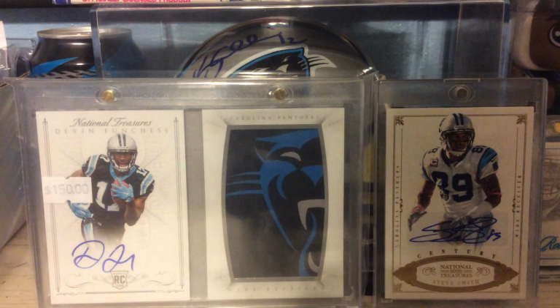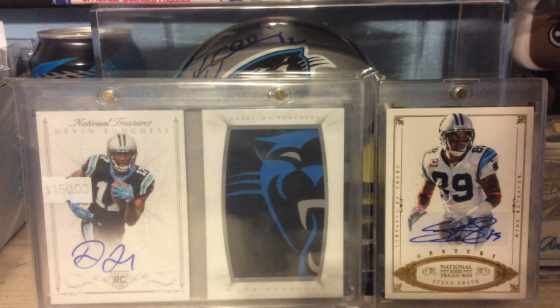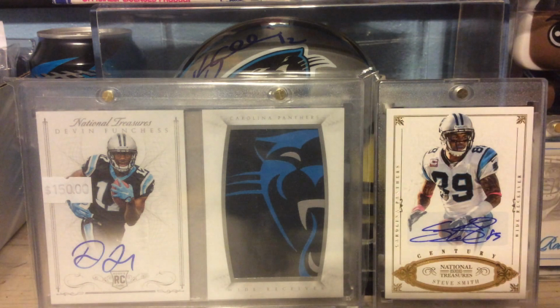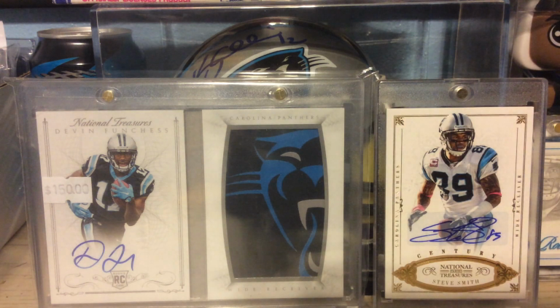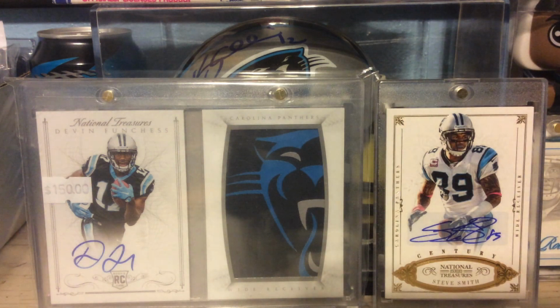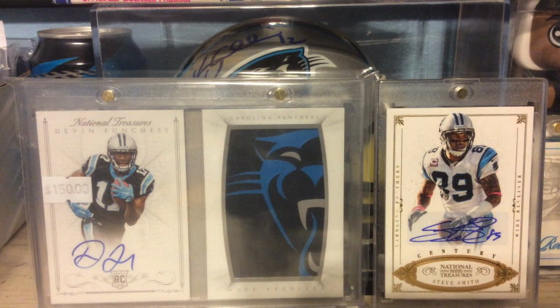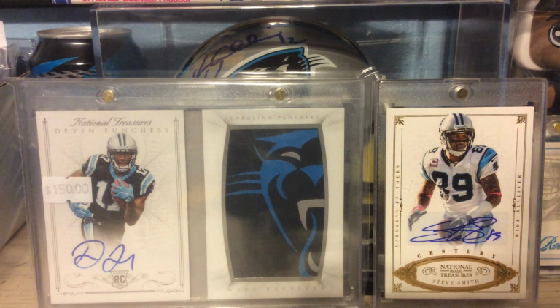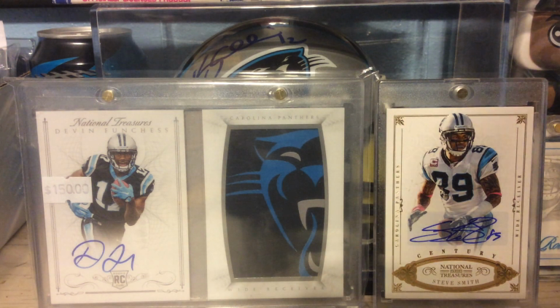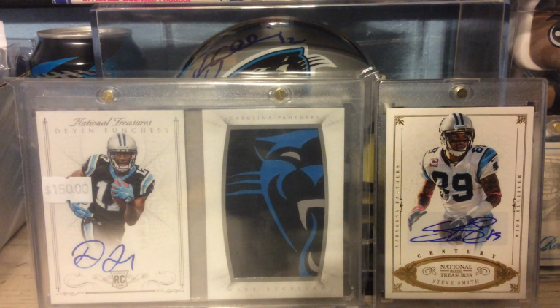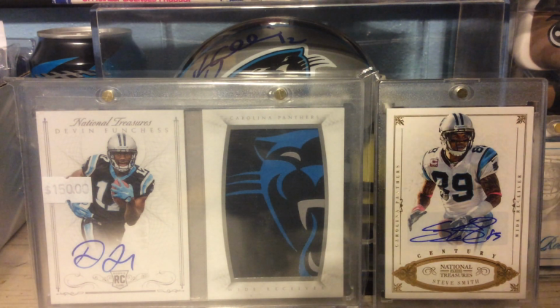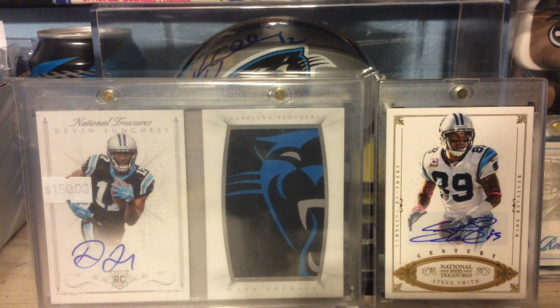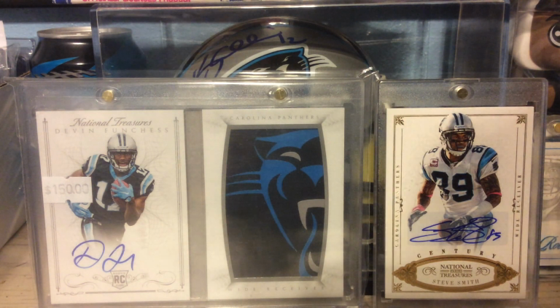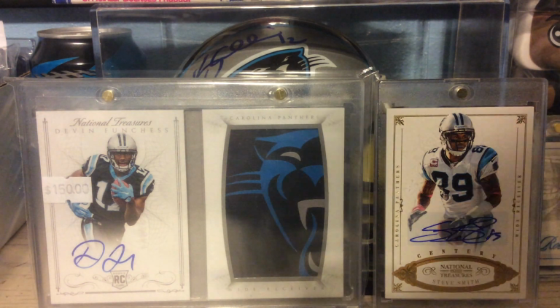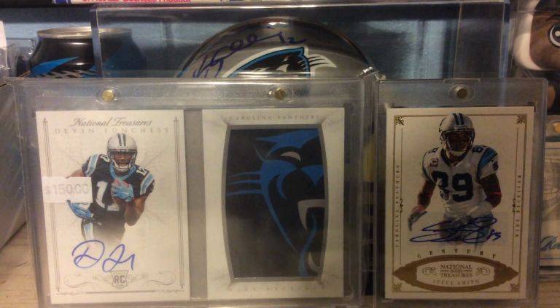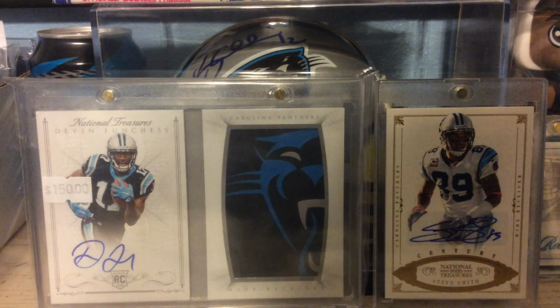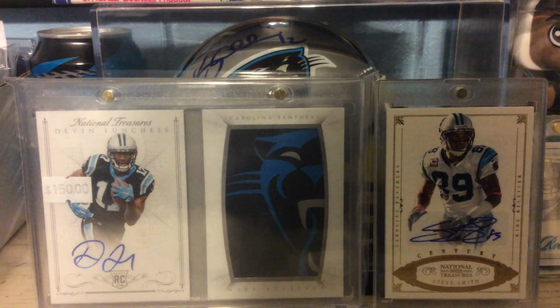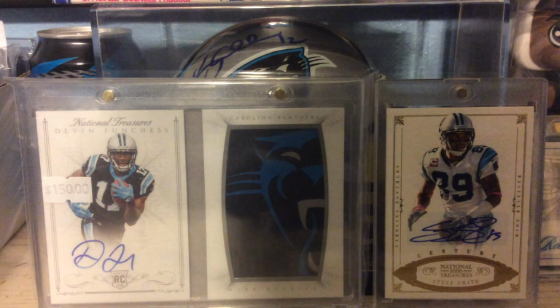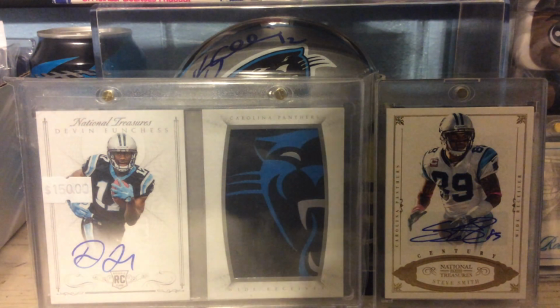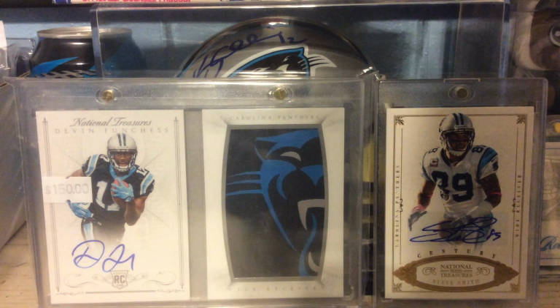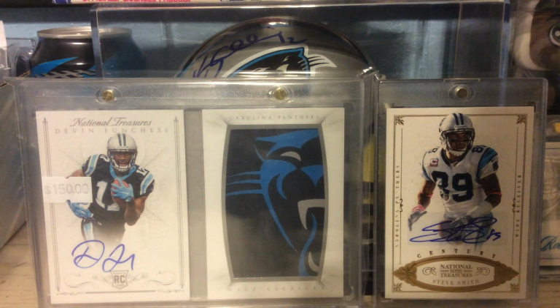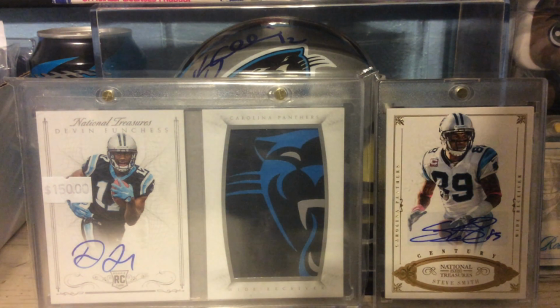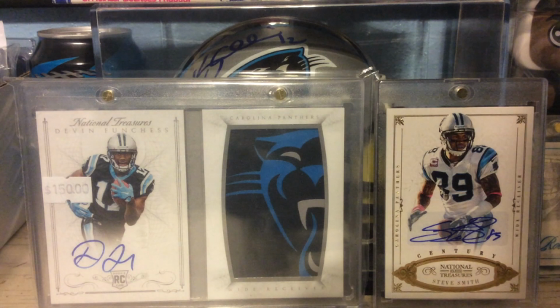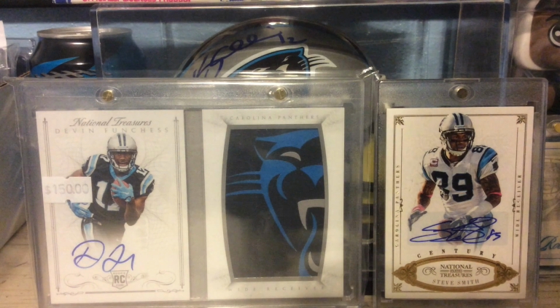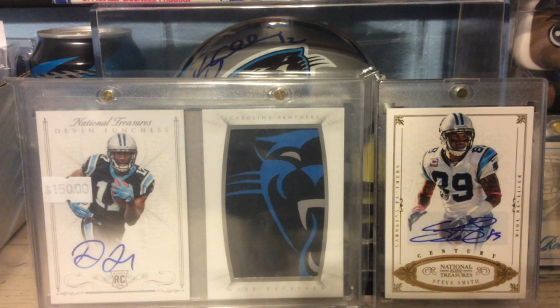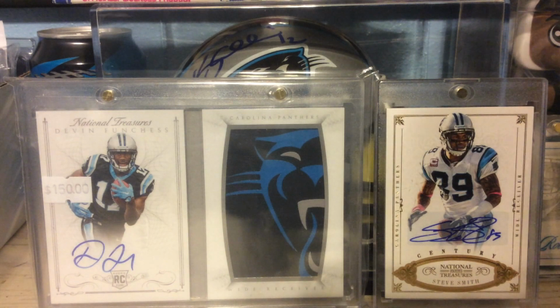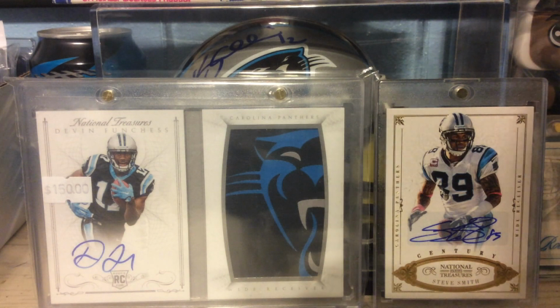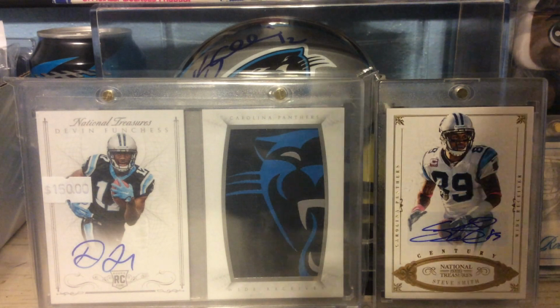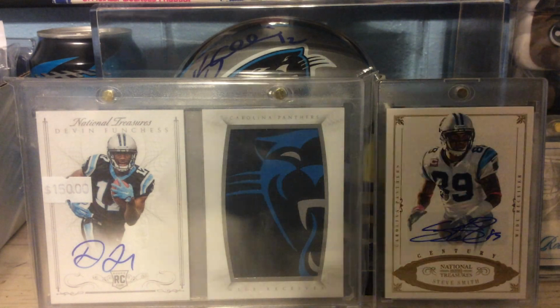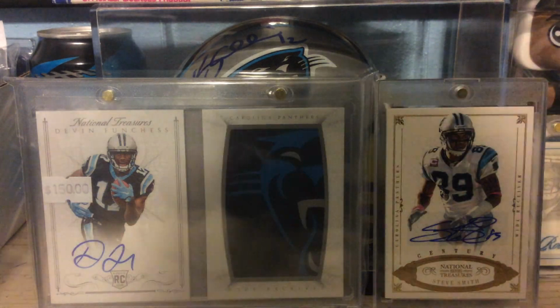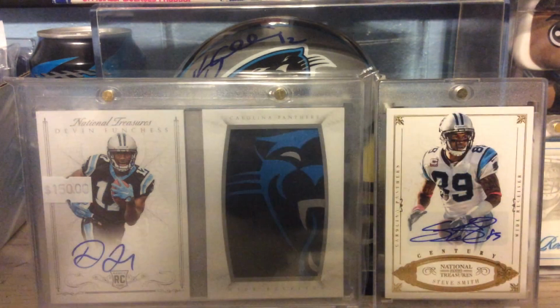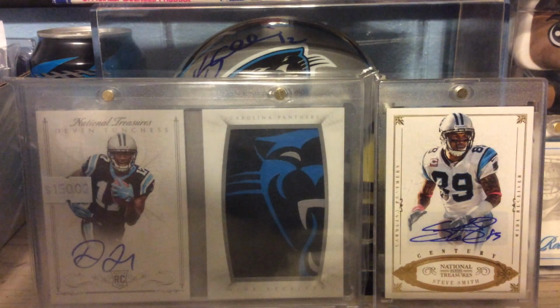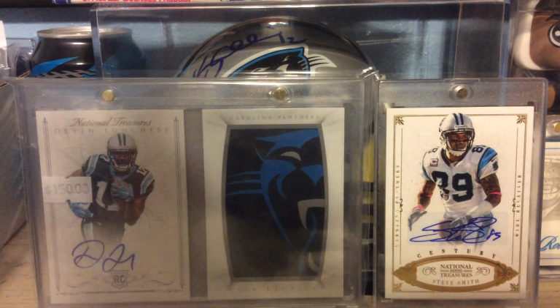What's up guys? It's PanthersCollector21 here again. This is going to be part 2 of my For Sale For Trade video.